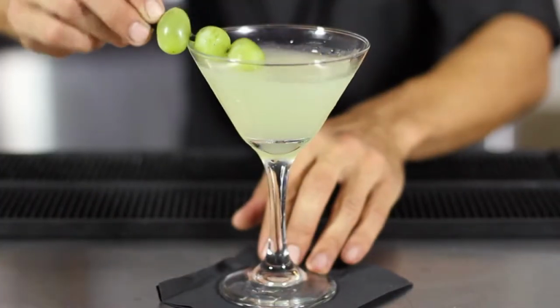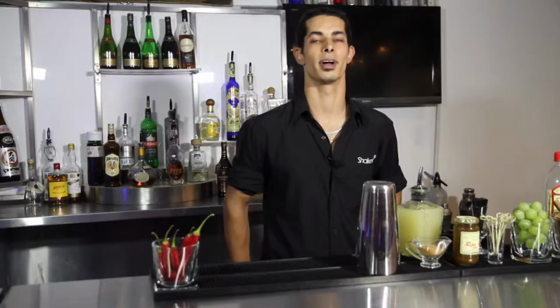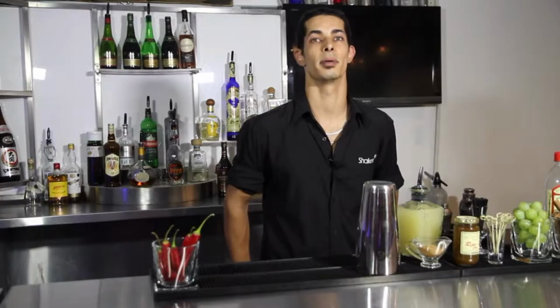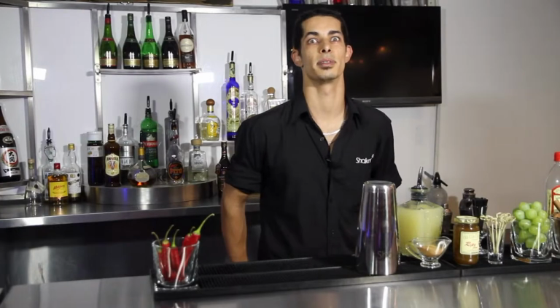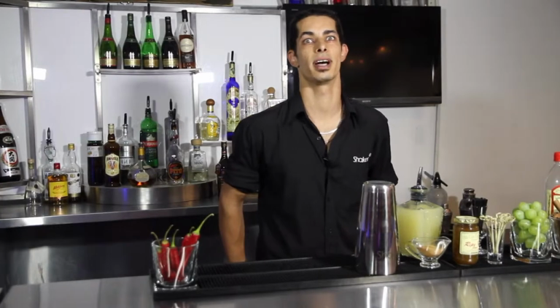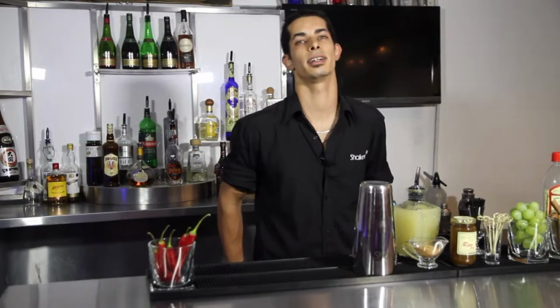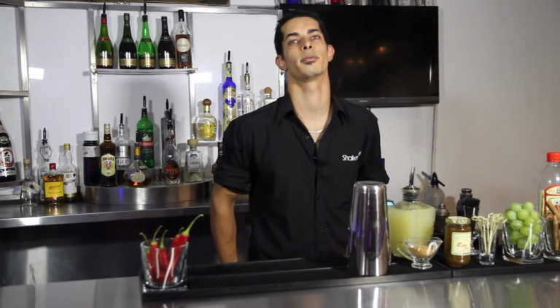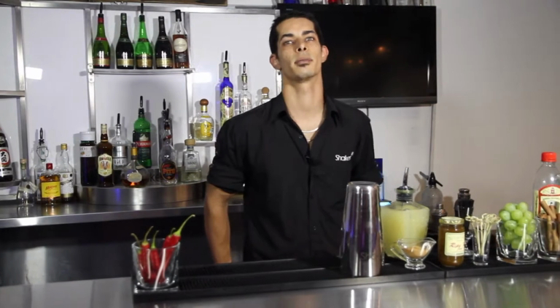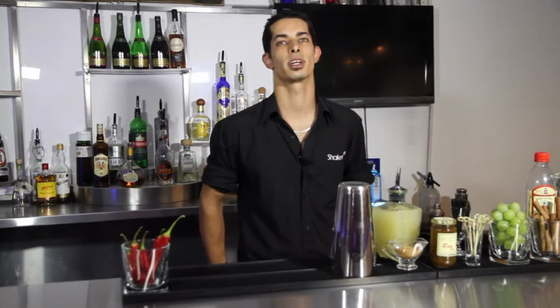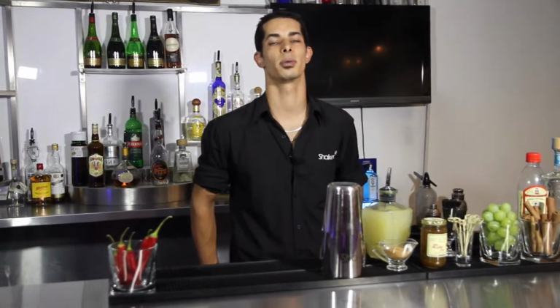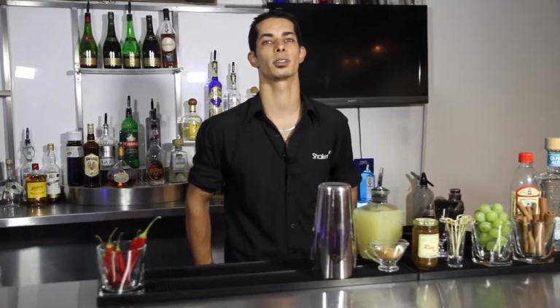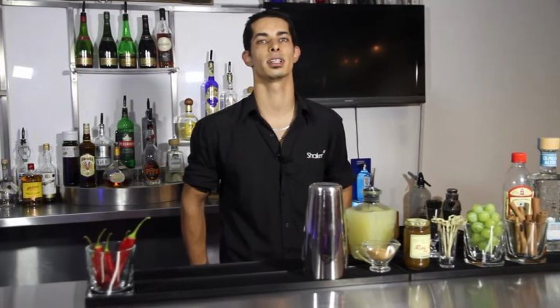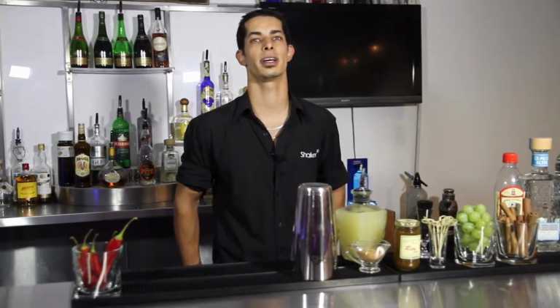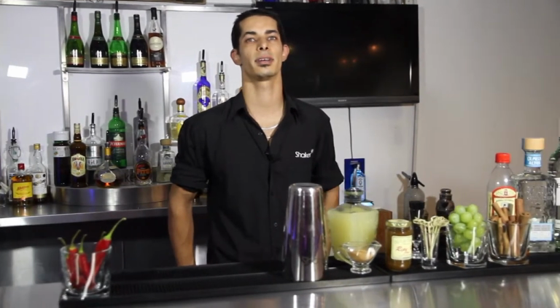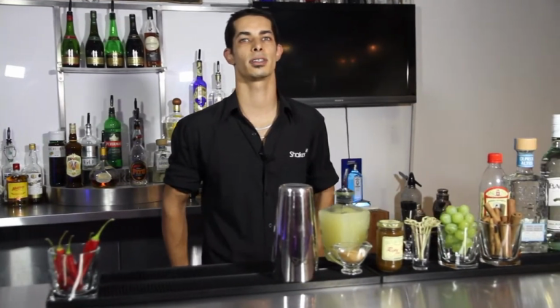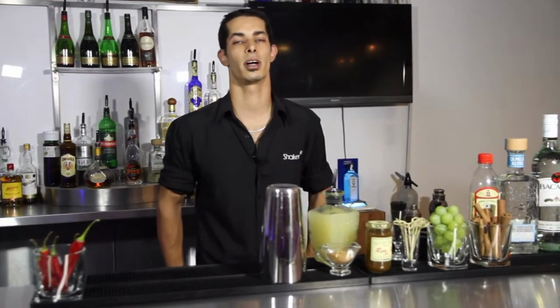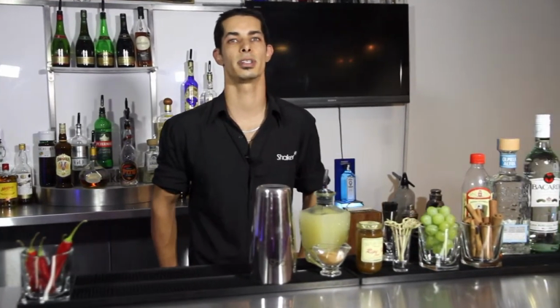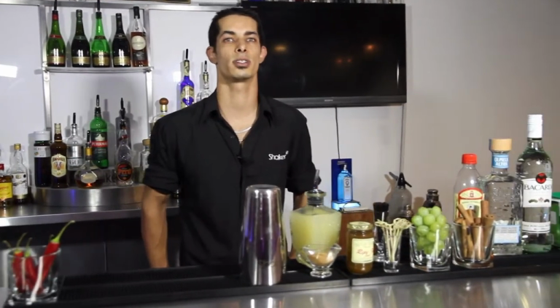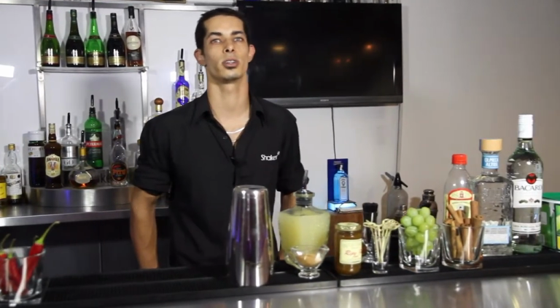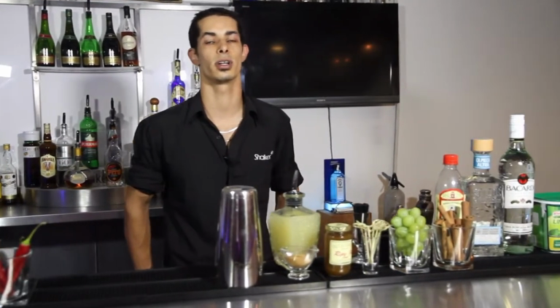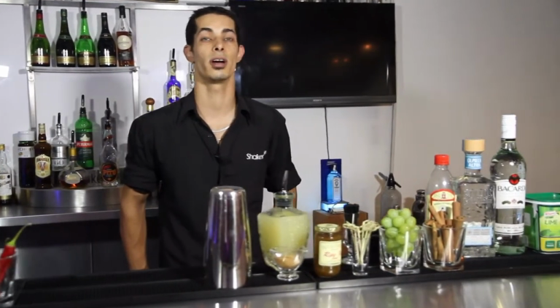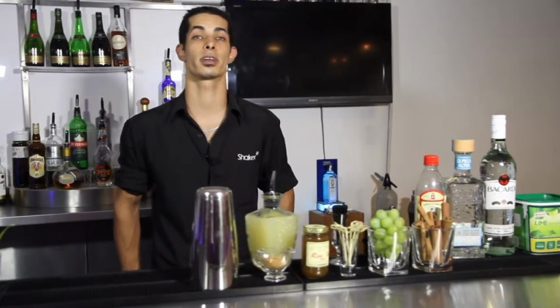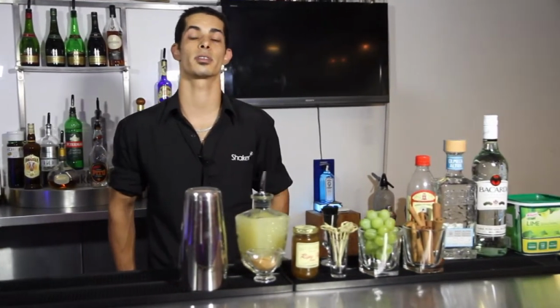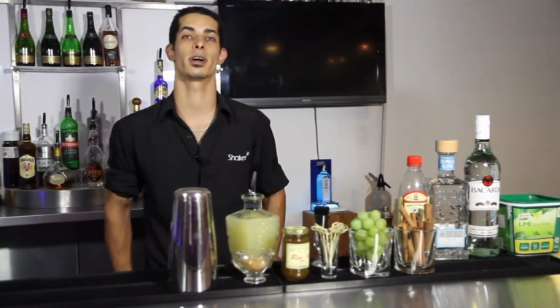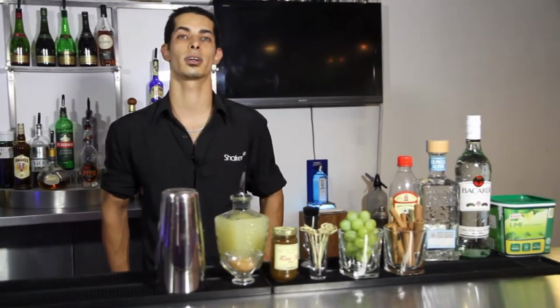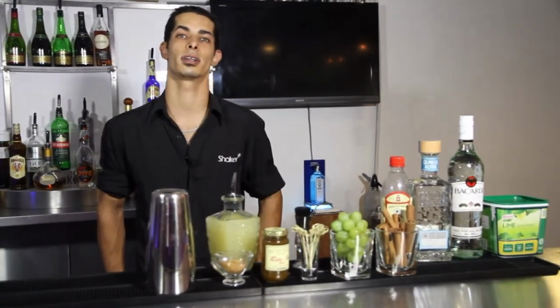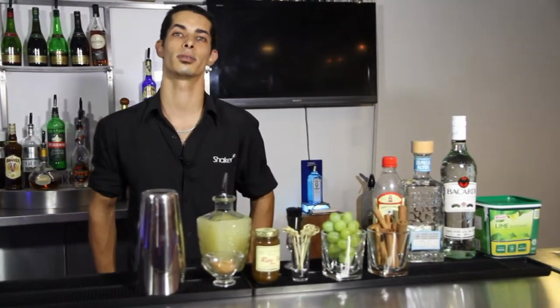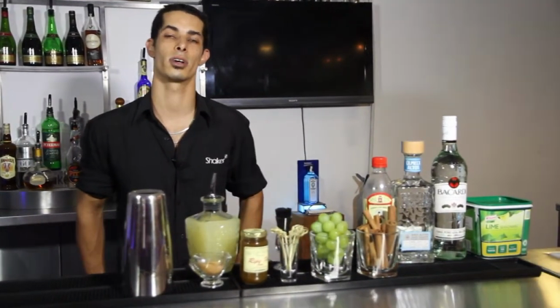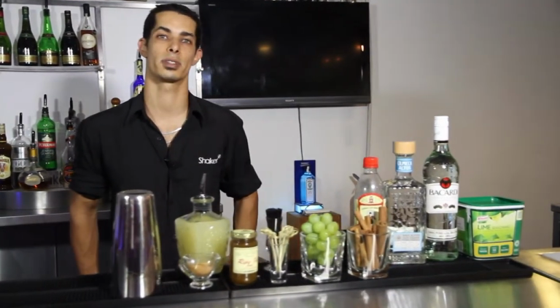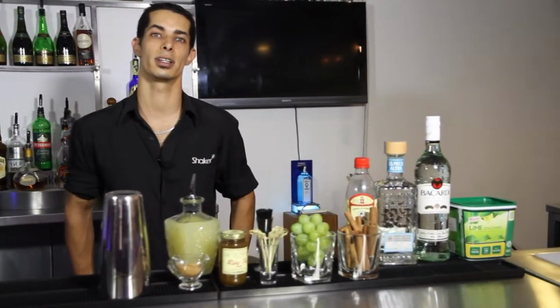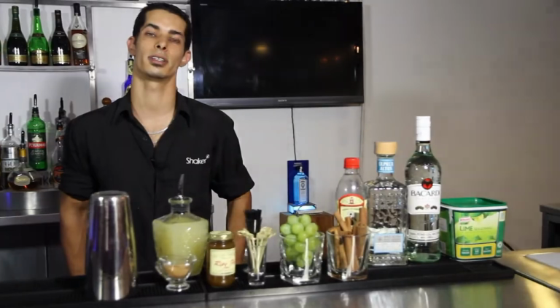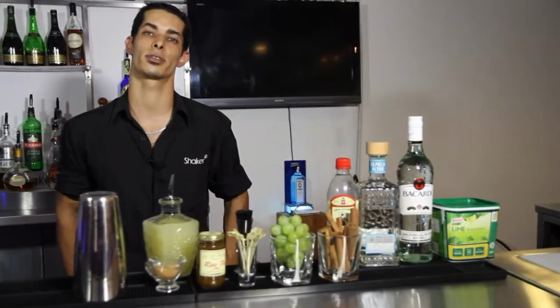Hi, my name is Vlad. I'm from Shaker Basketball SA and today I'll be teaching you an African inspired cocktail for the hospitality industry.